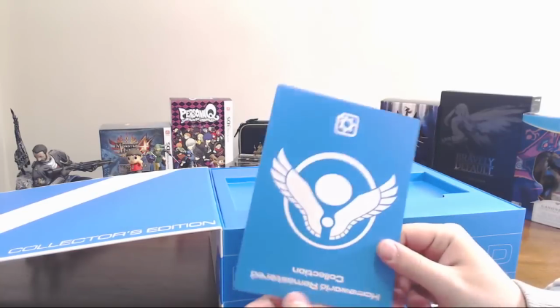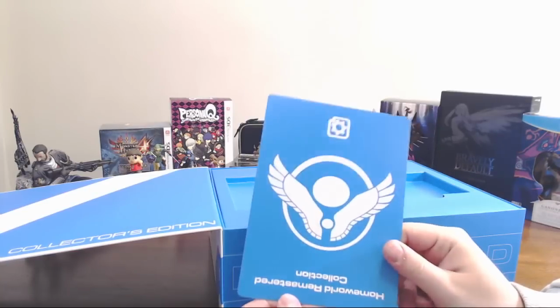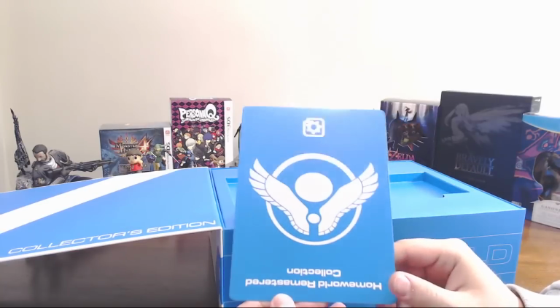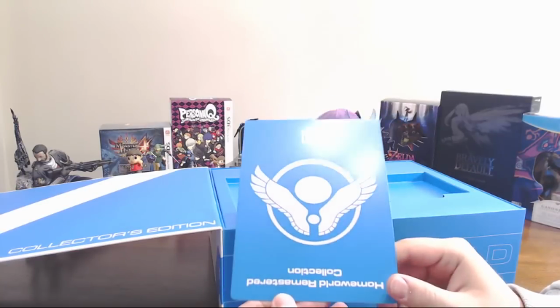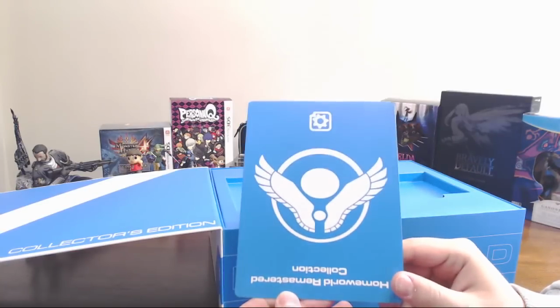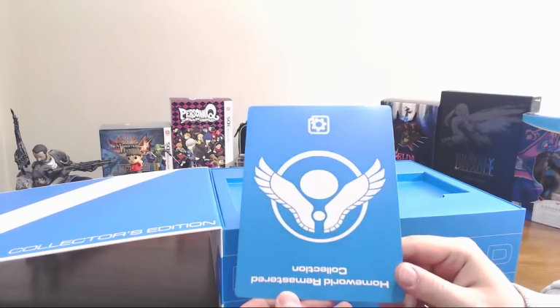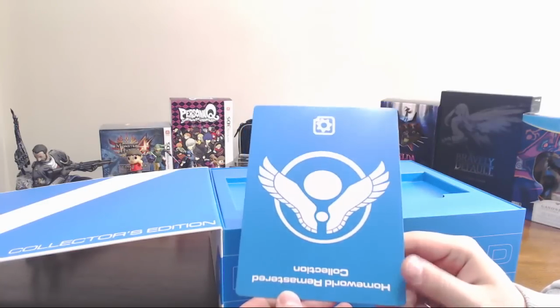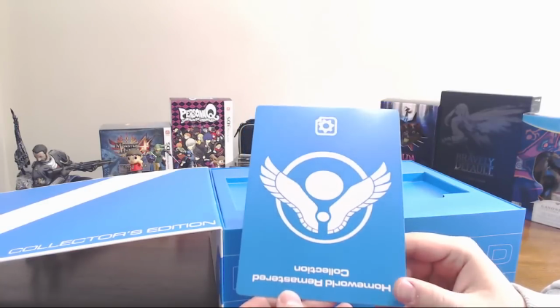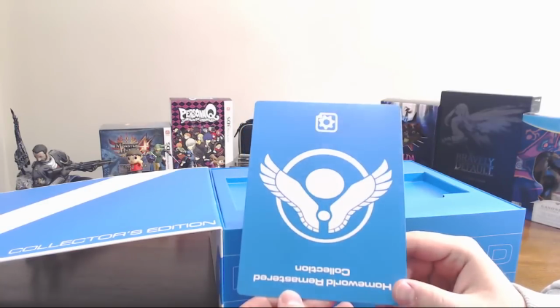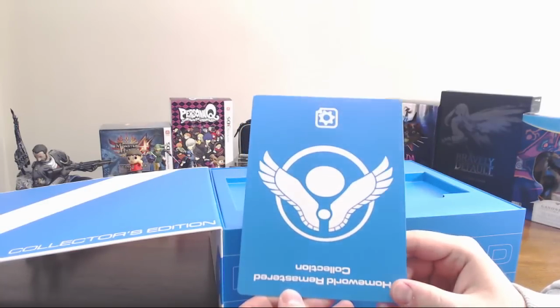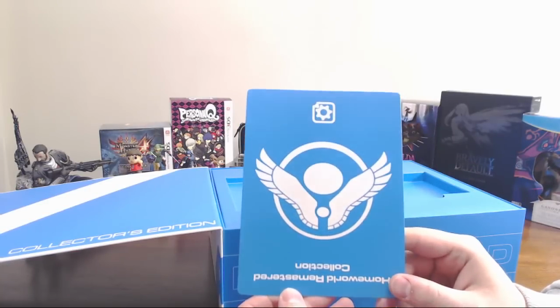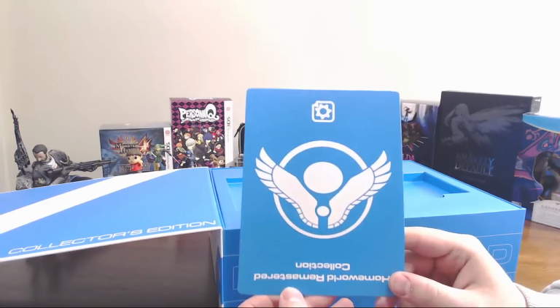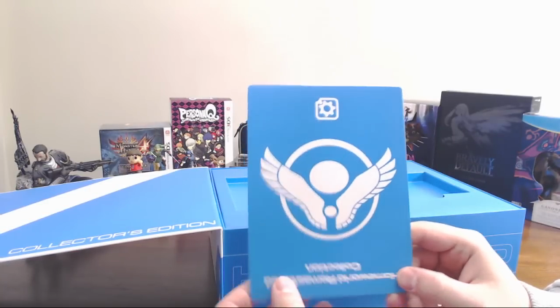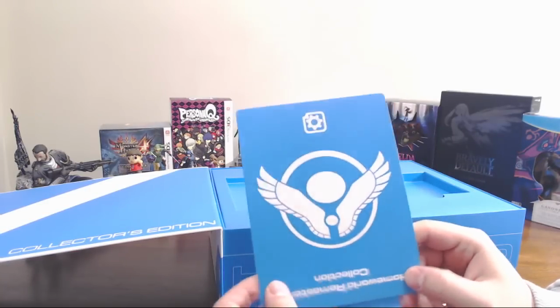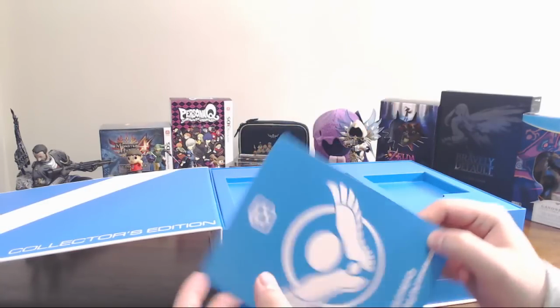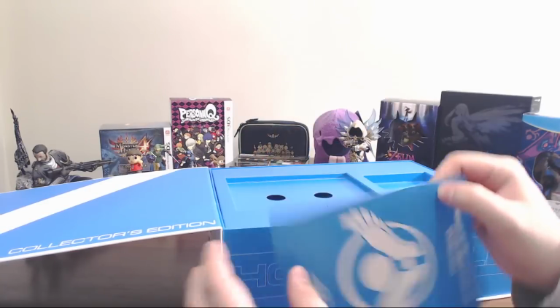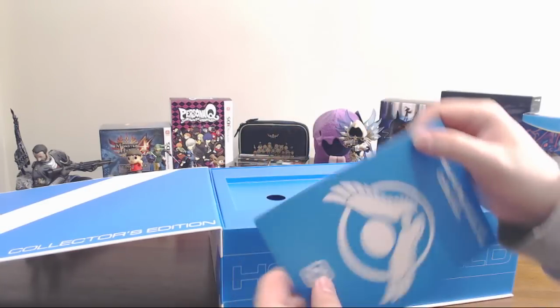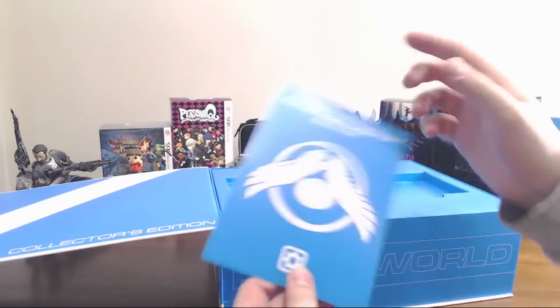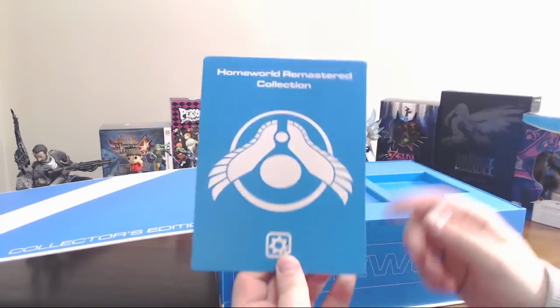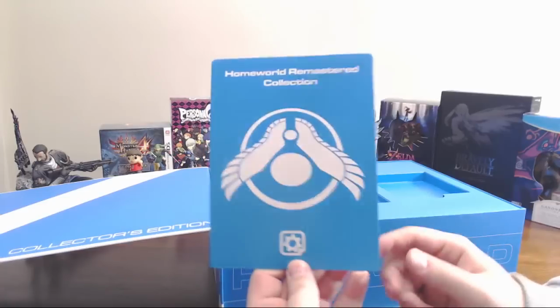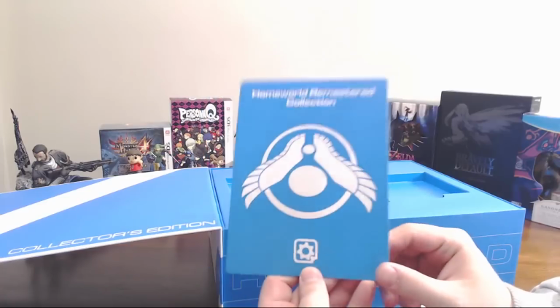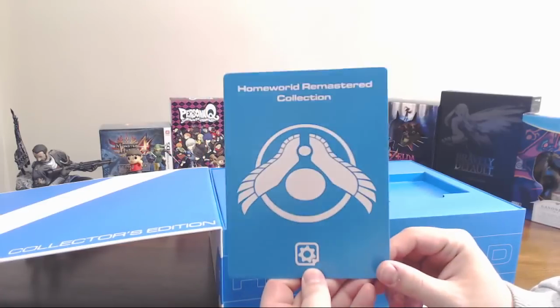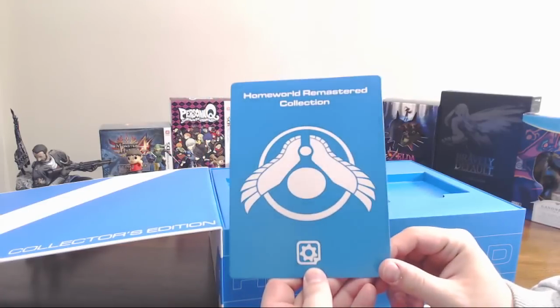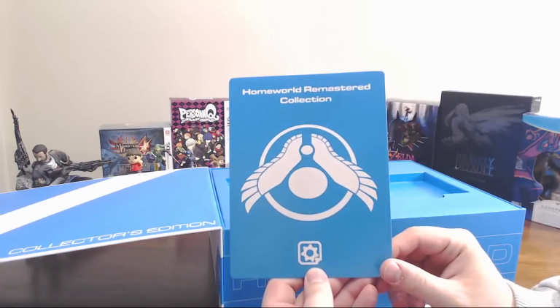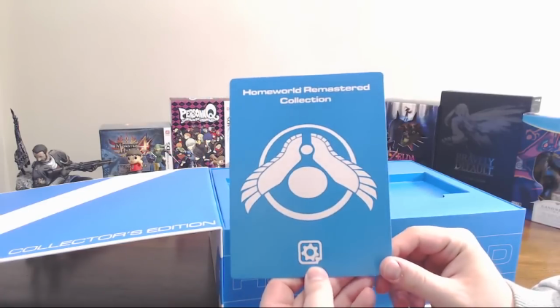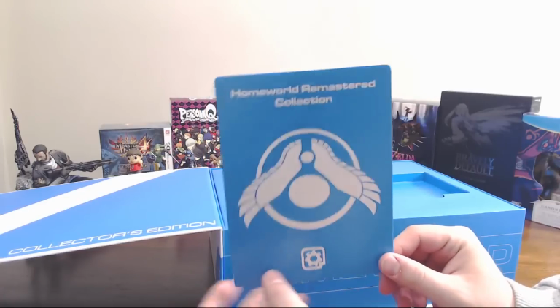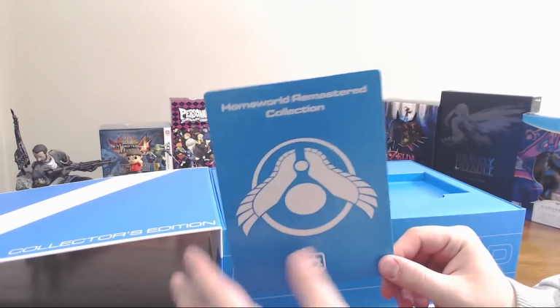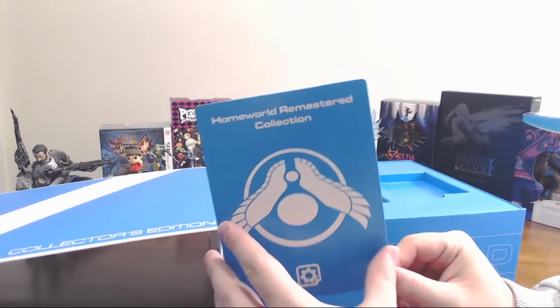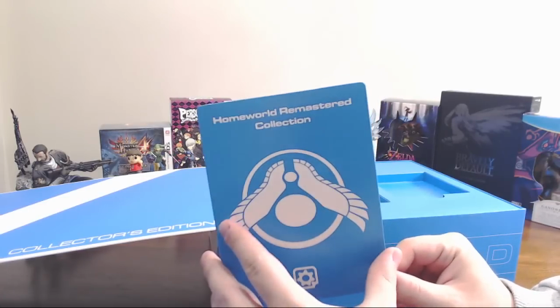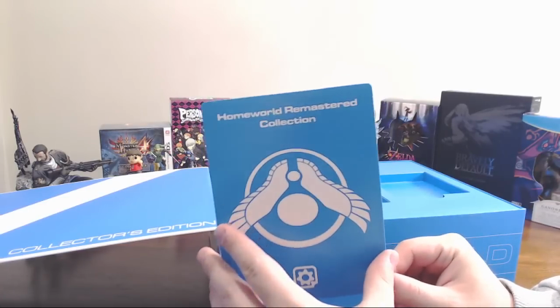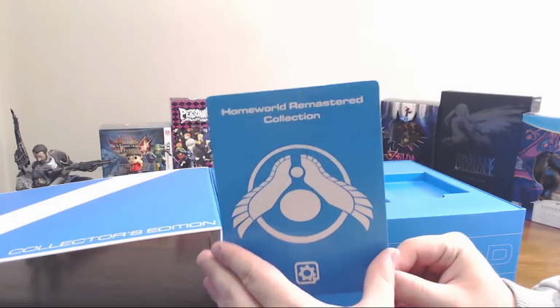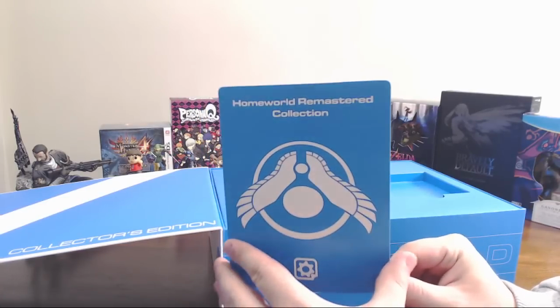And that's the game code, which is already redeemed, so you don't have to worry about trying to see the code.